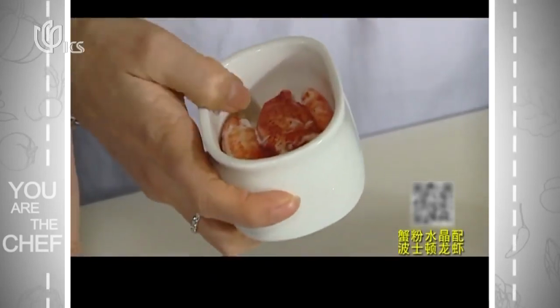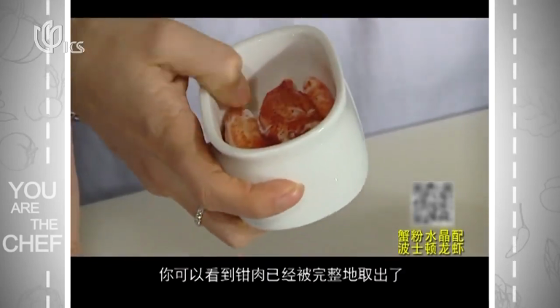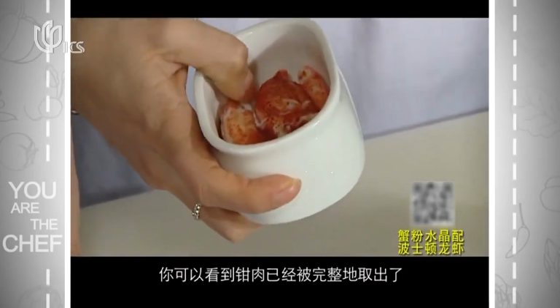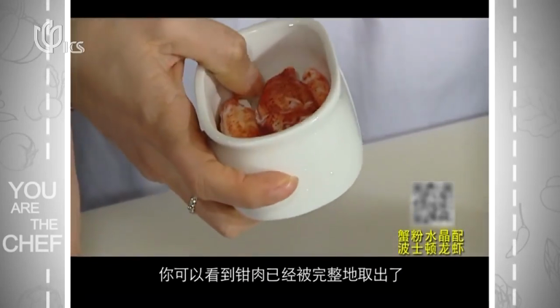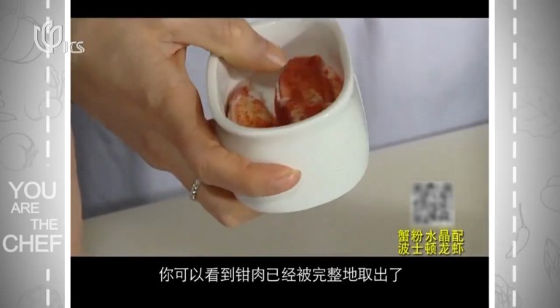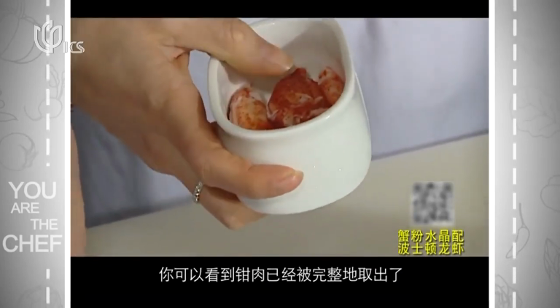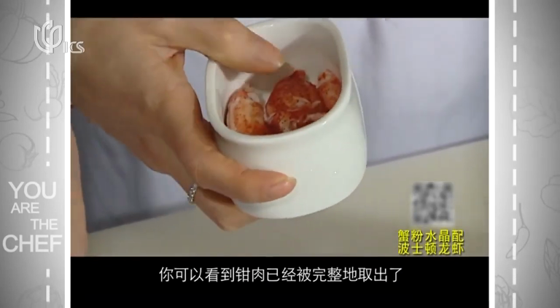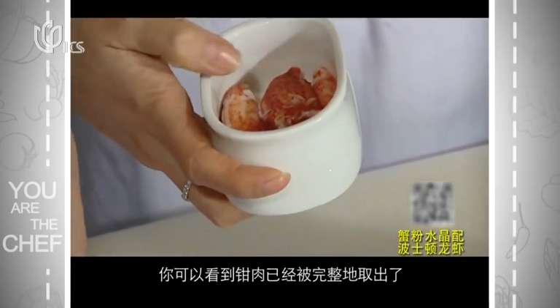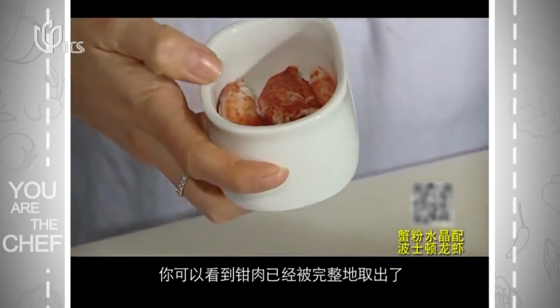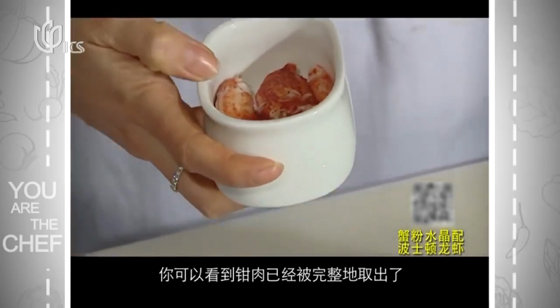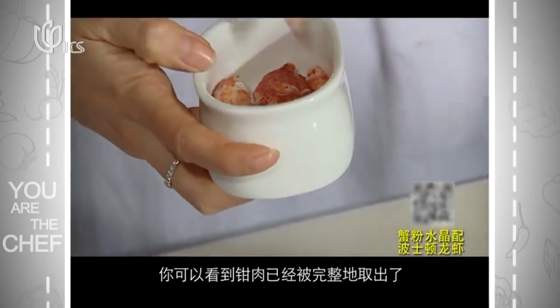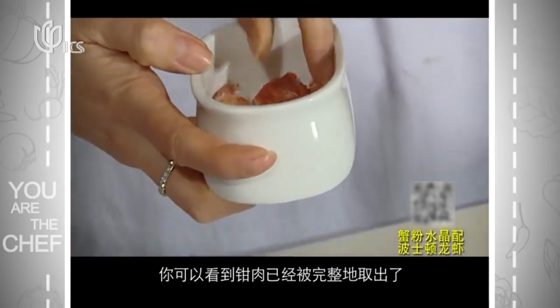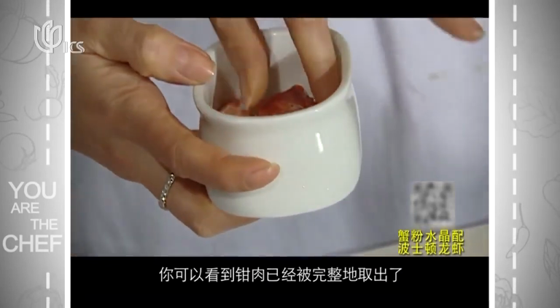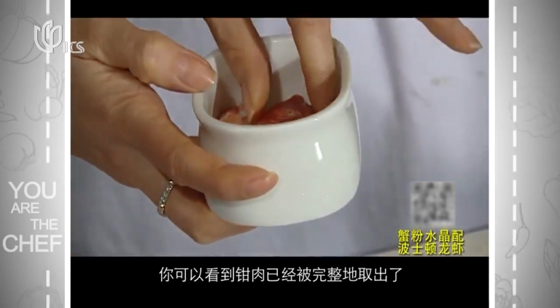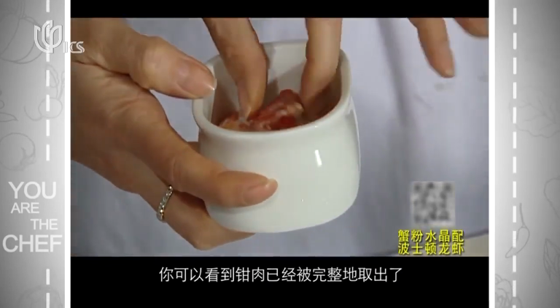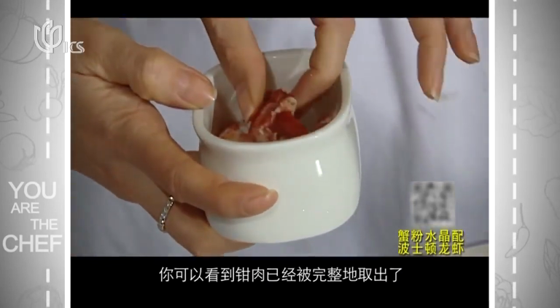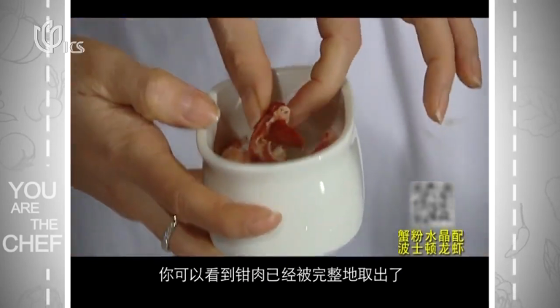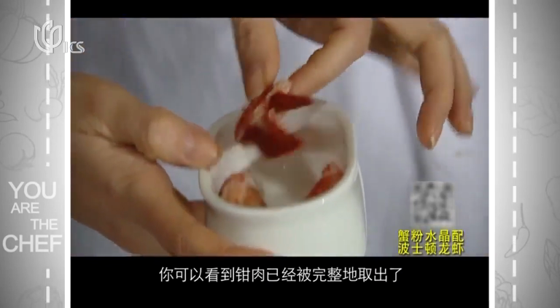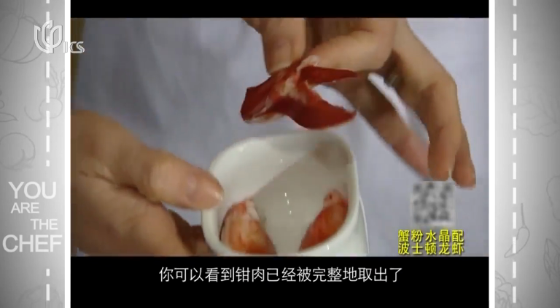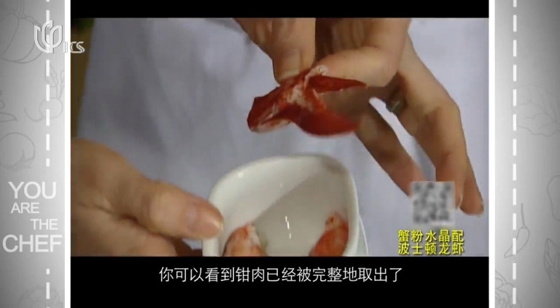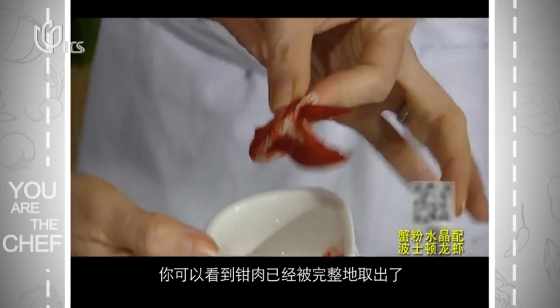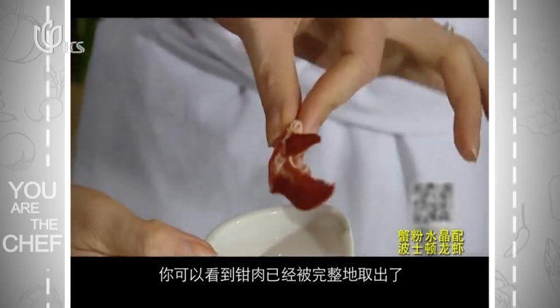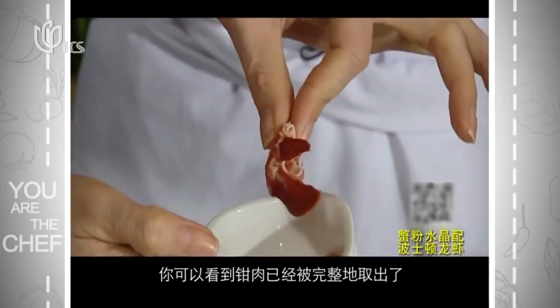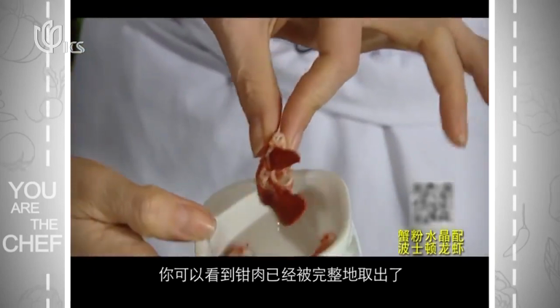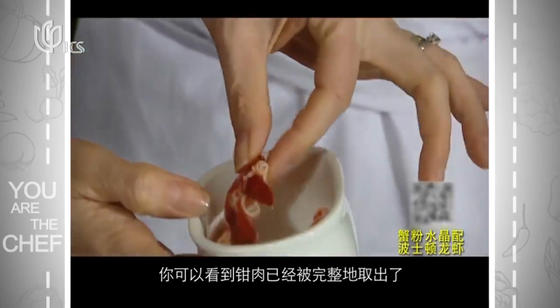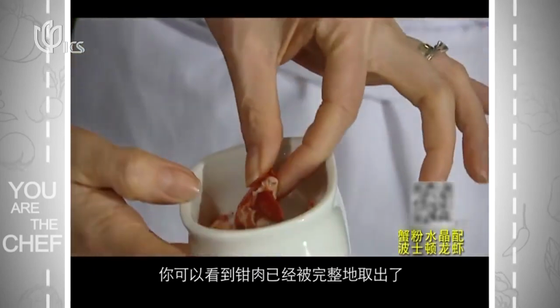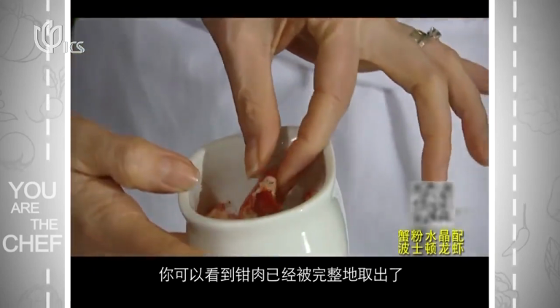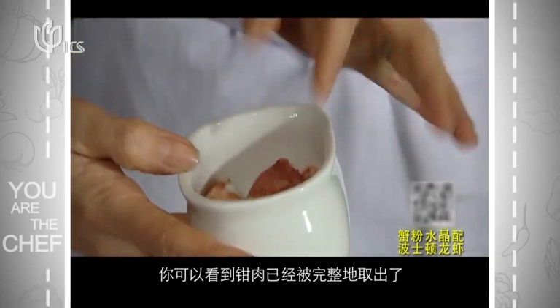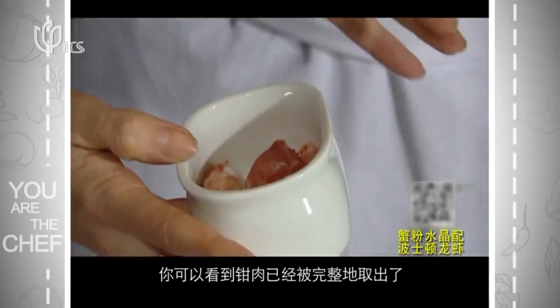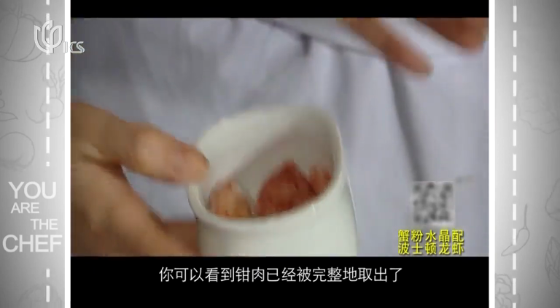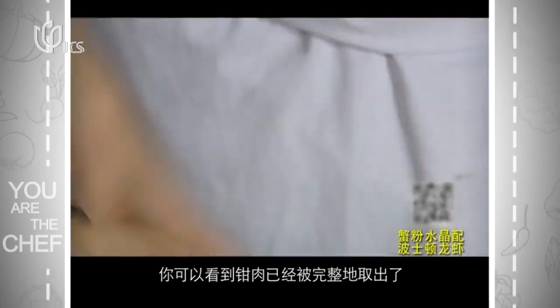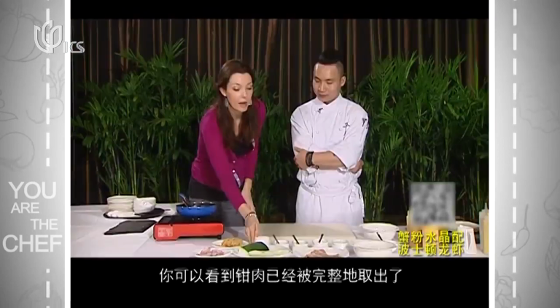The claws — you can see that the meat has been beautifully pulled out of the shell.